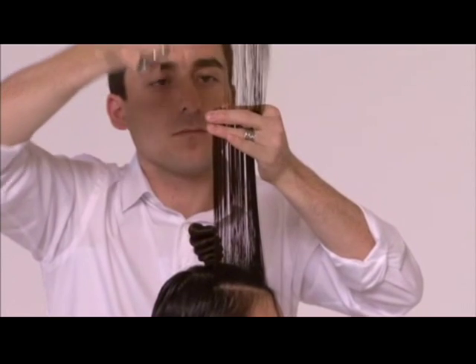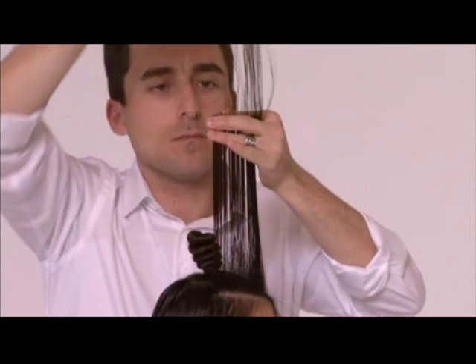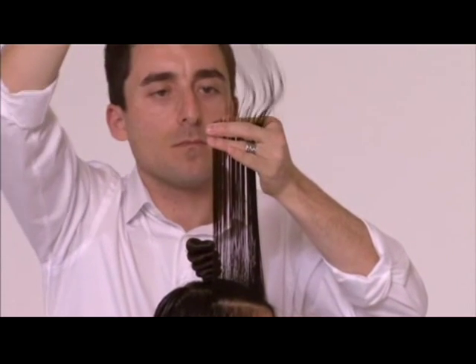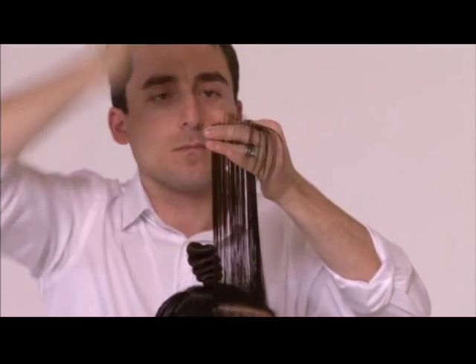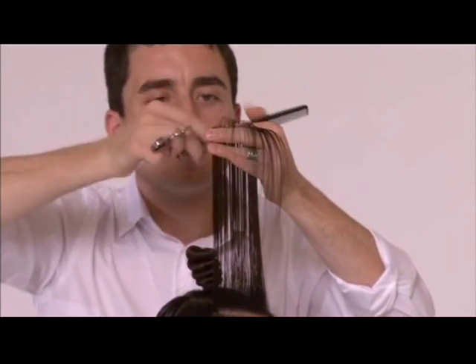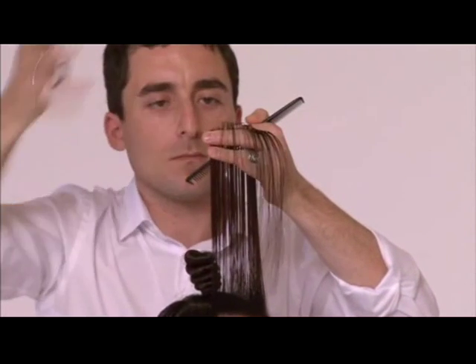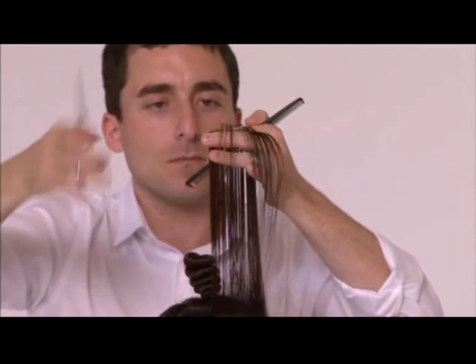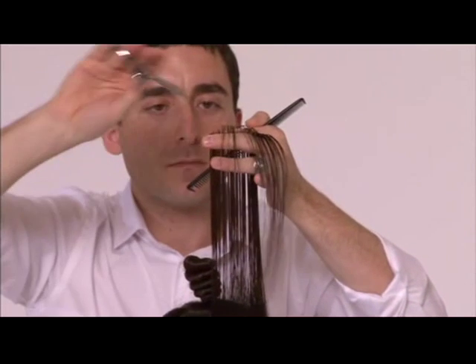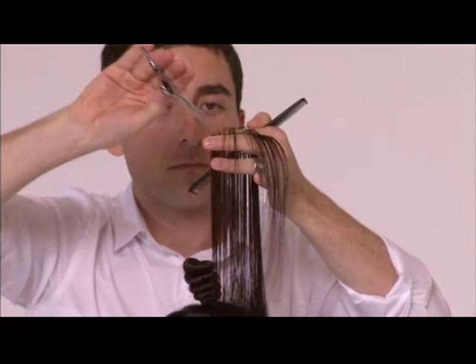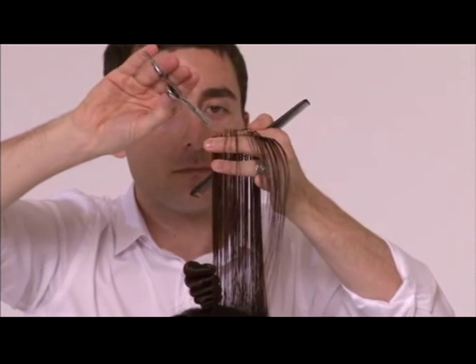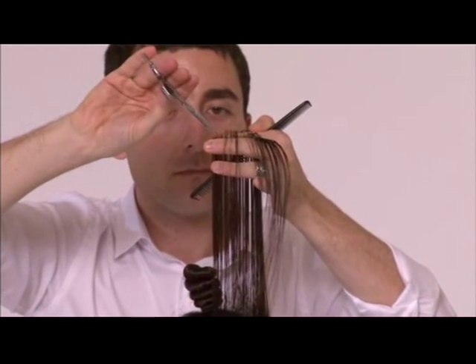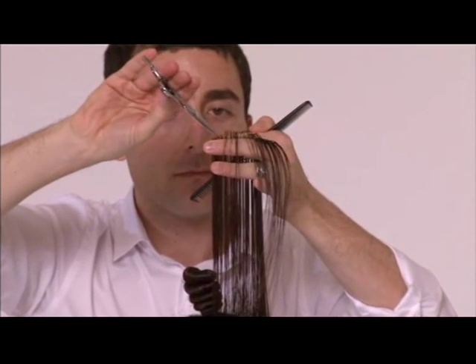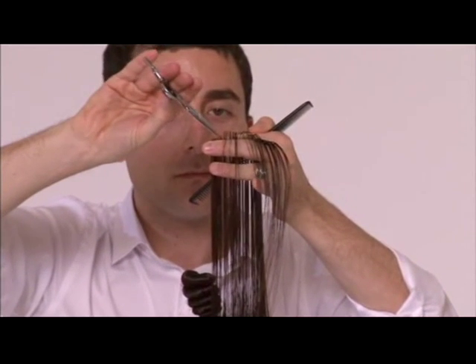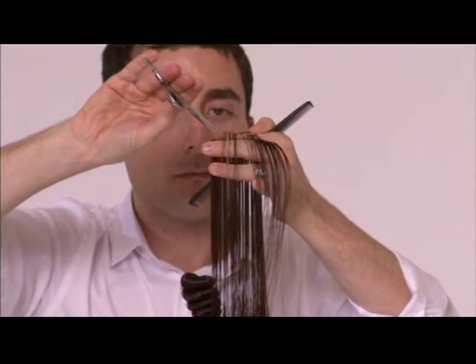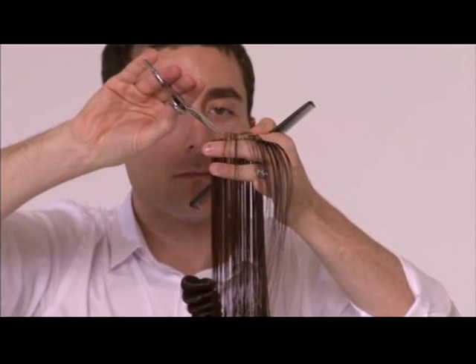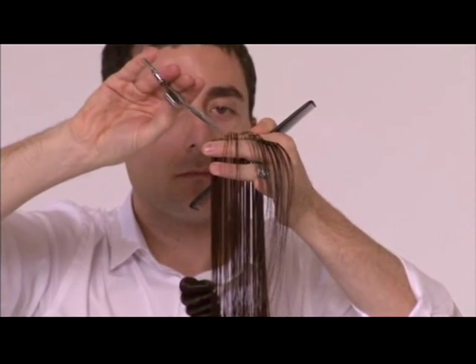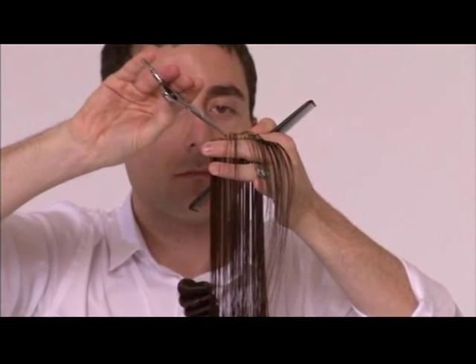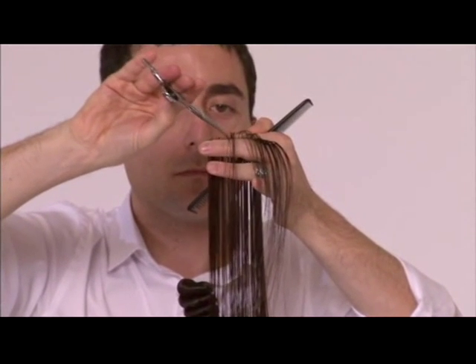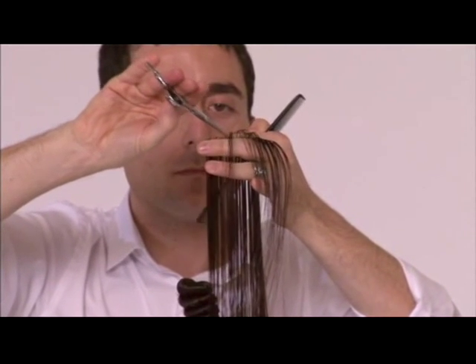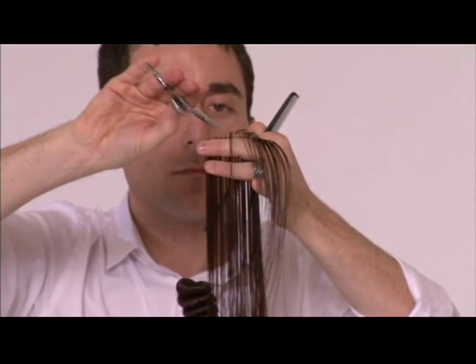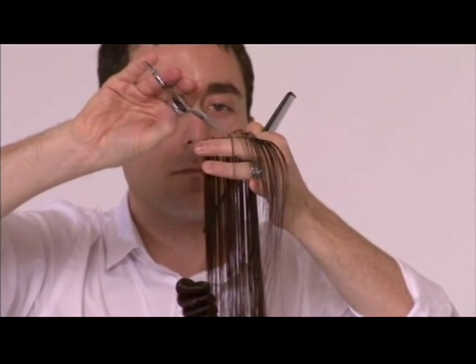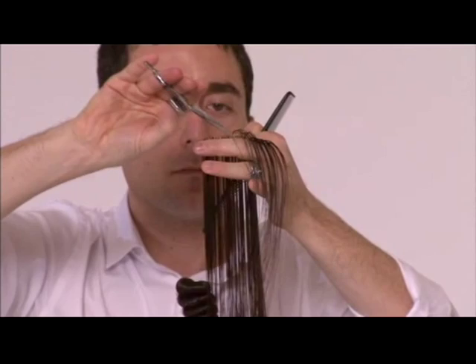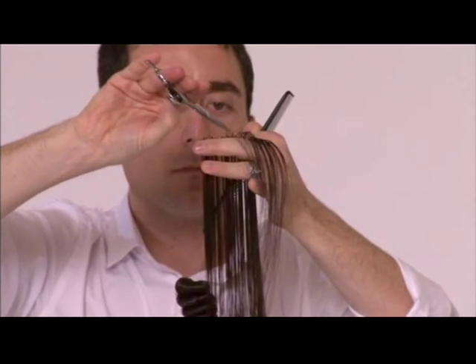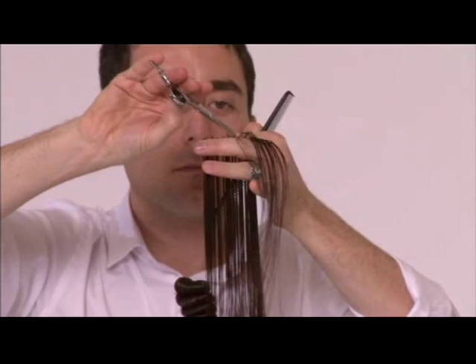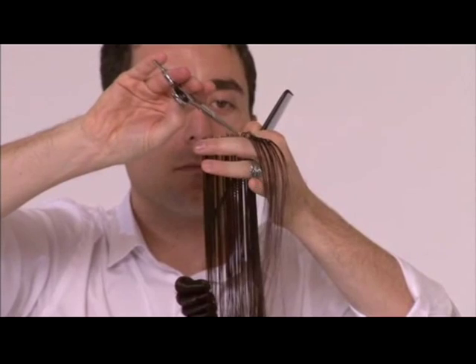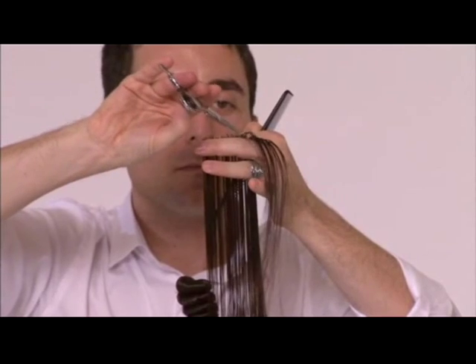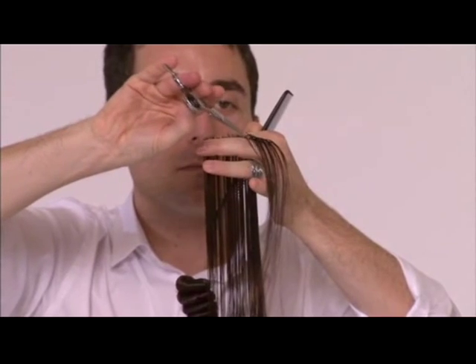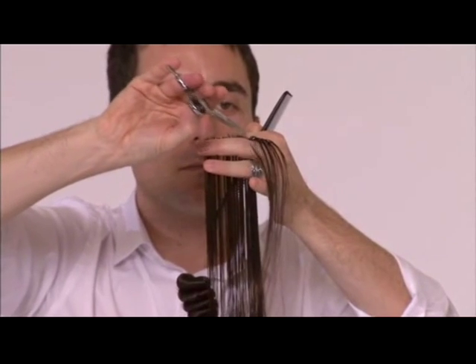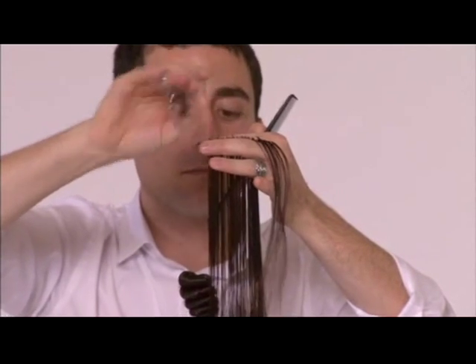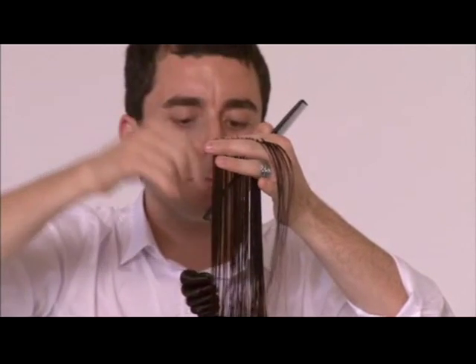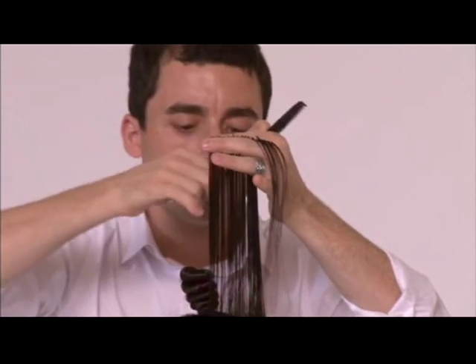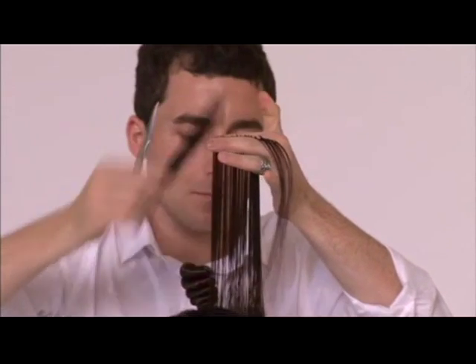Ziehen Sie das Haar in dieser Sektion im 90-Grad-Winkel nach oben und schneiden es auf die gewünschte Länge. Folgen Sie dabei der Kopfform.